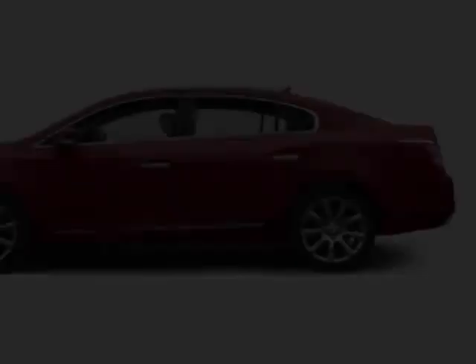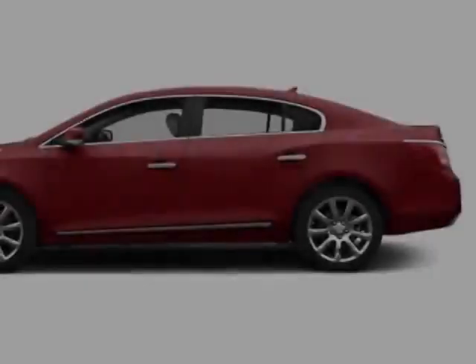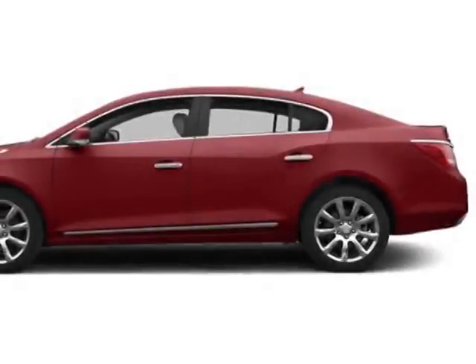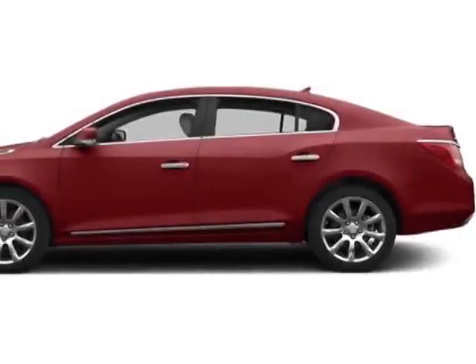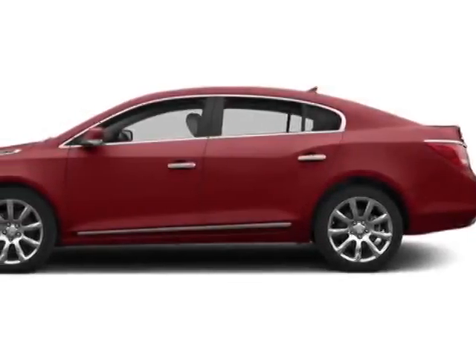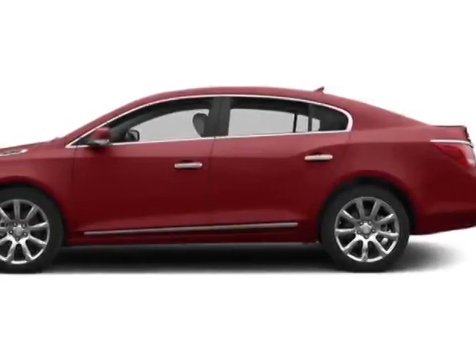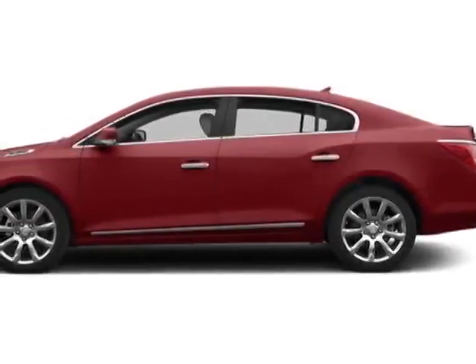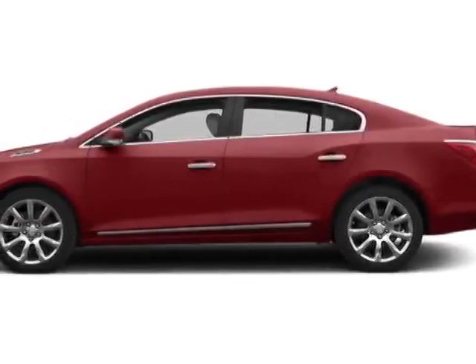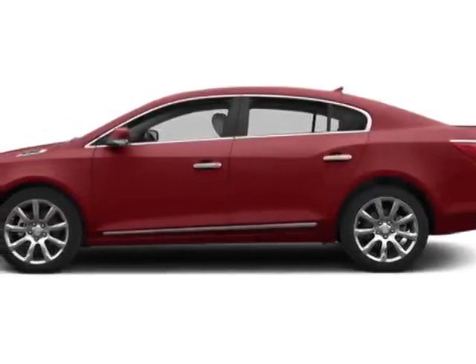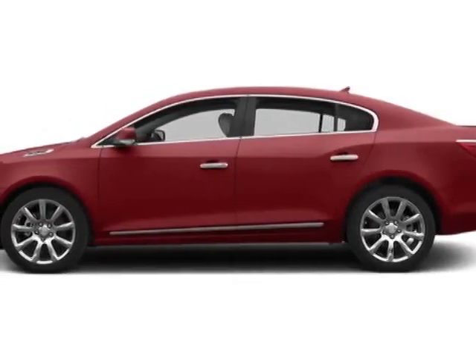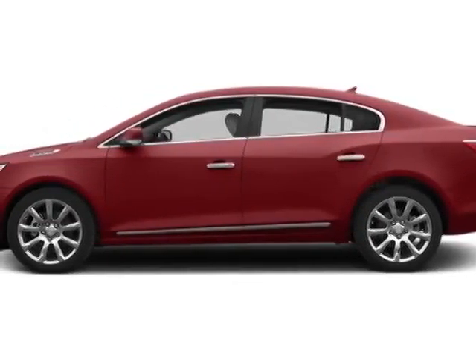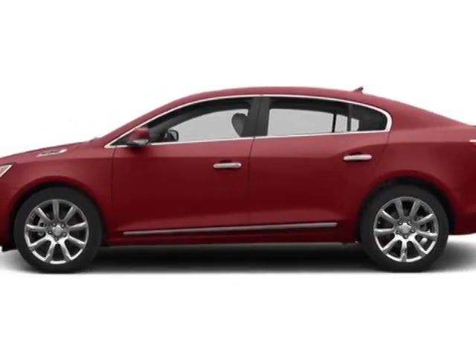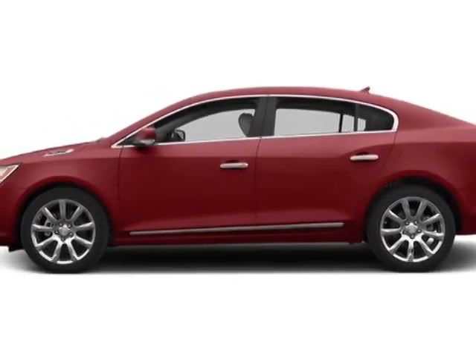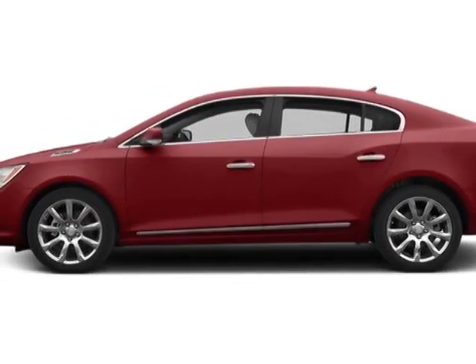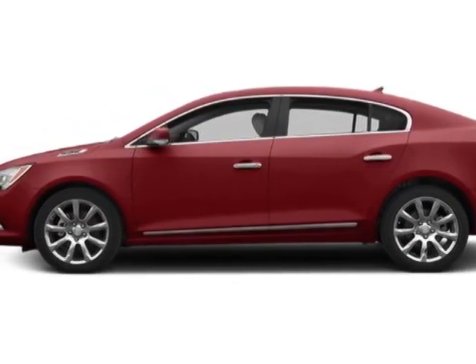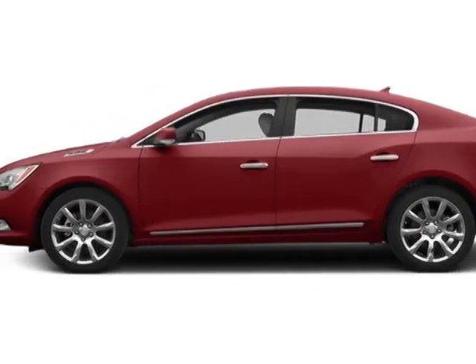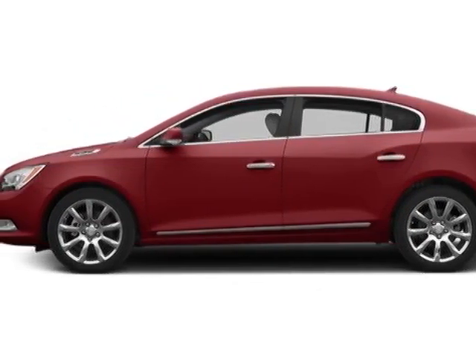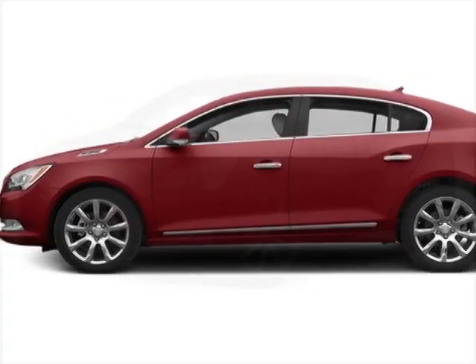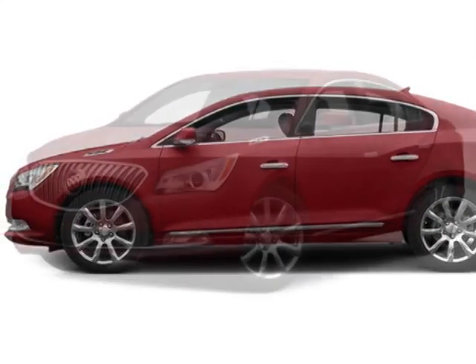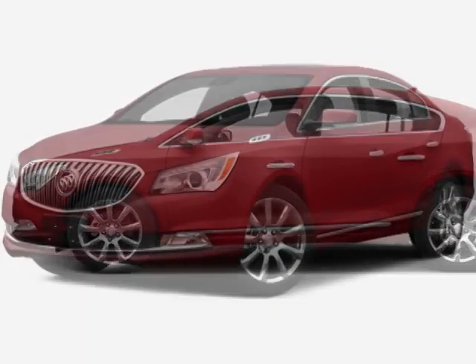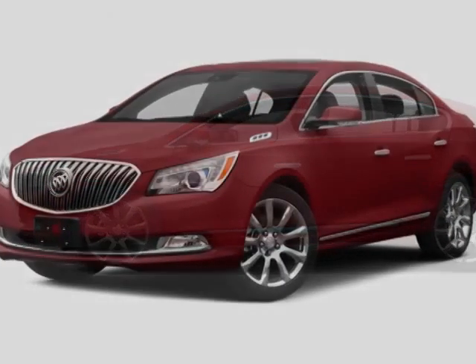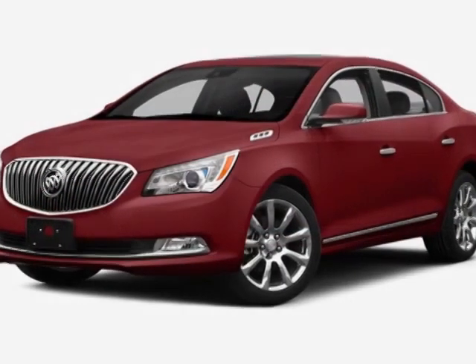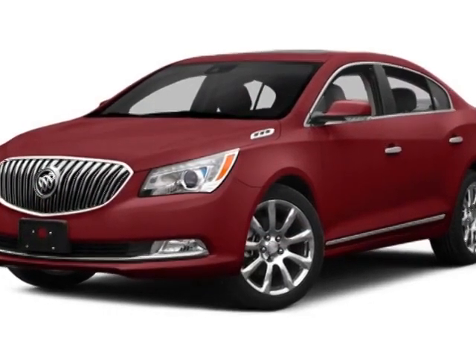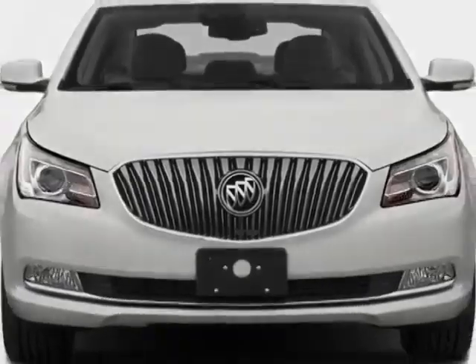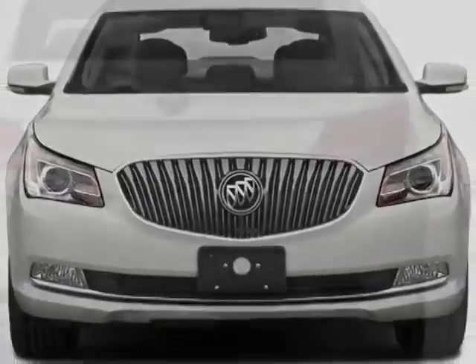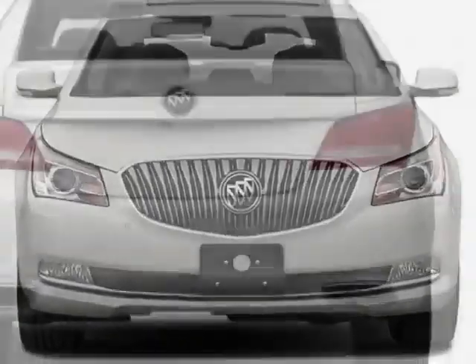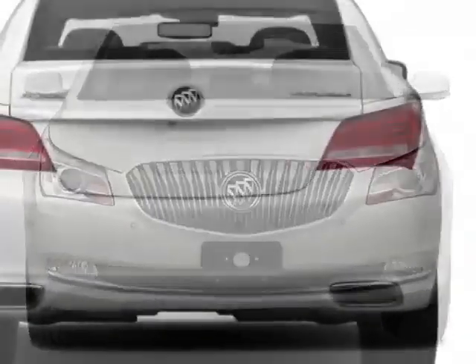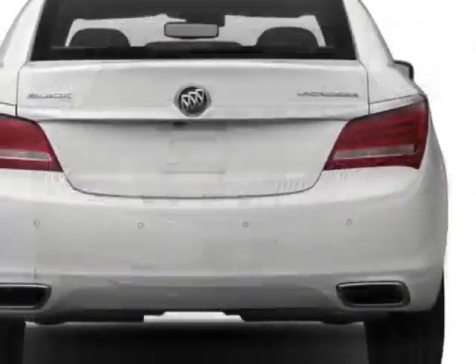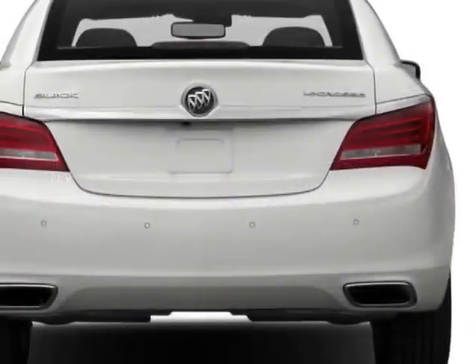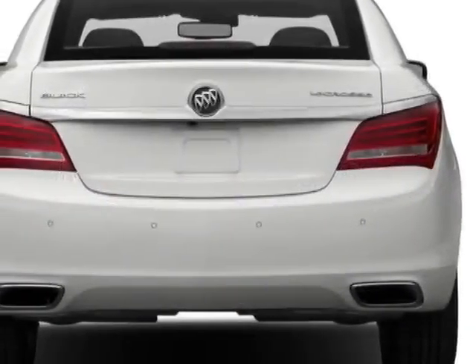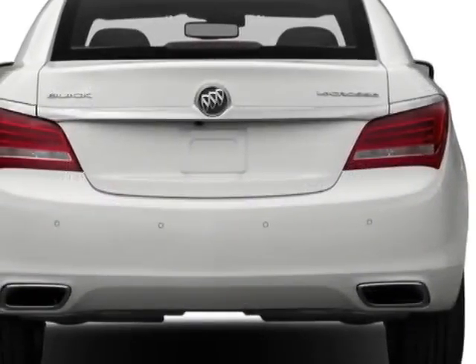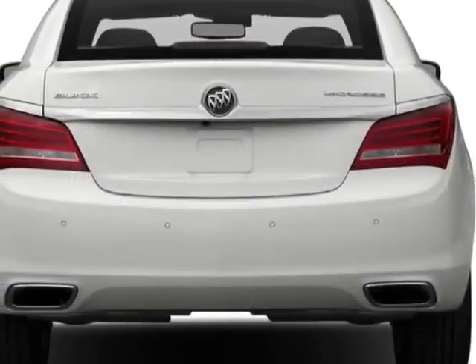Come take a look at this new 2014 Buick LaCrosse. For your protection, this vehicle has a full factory warranty.